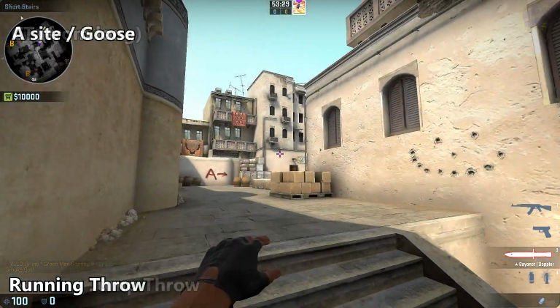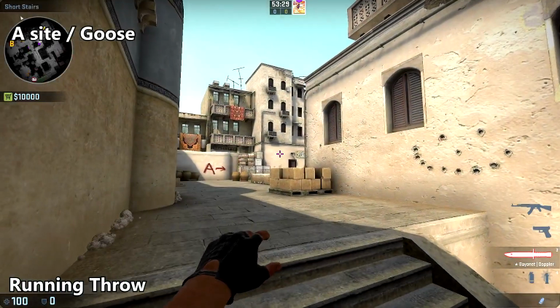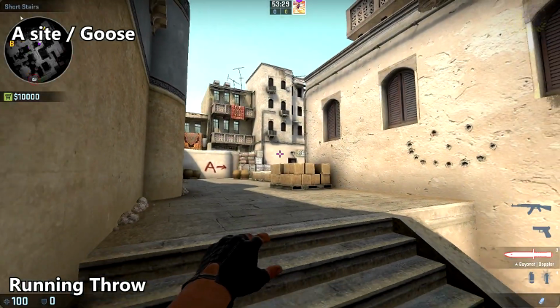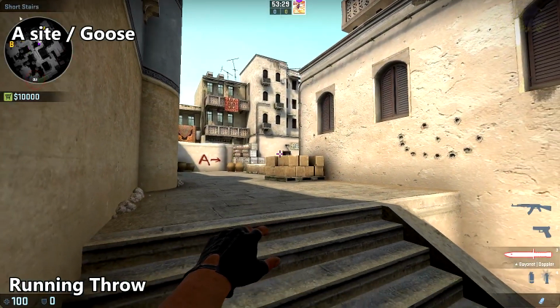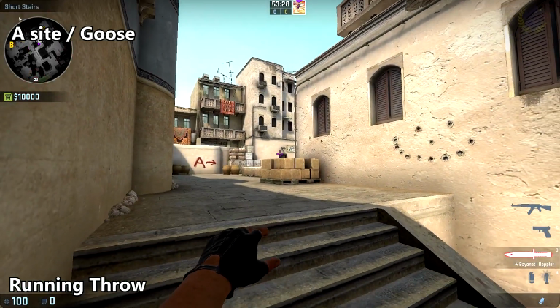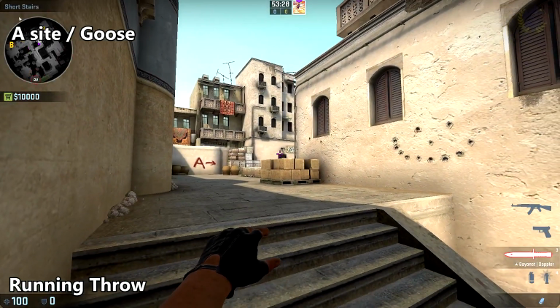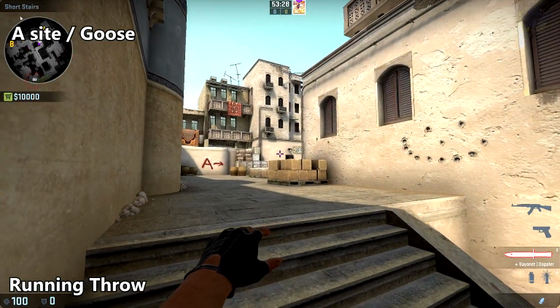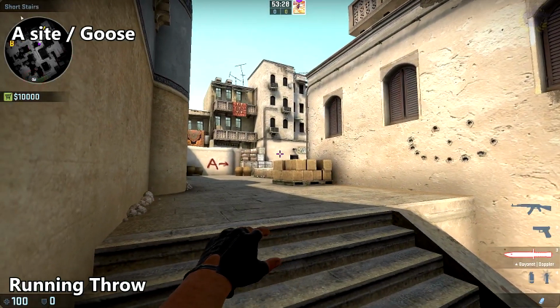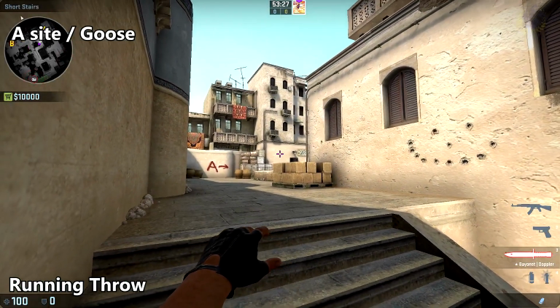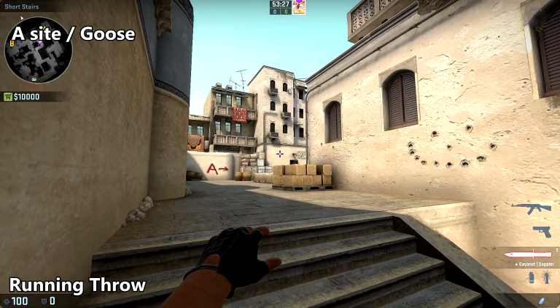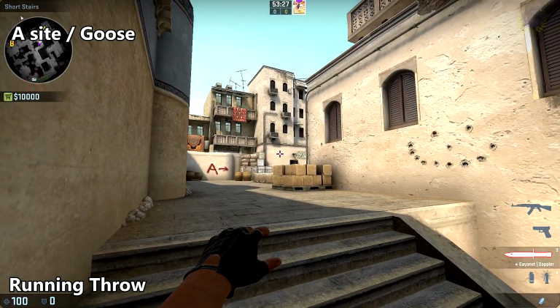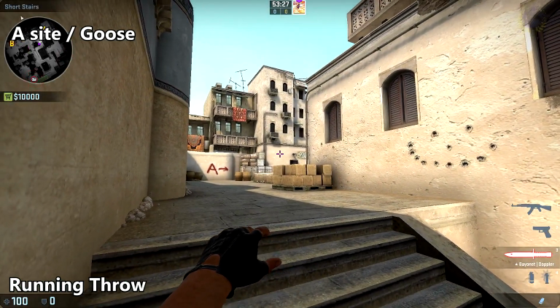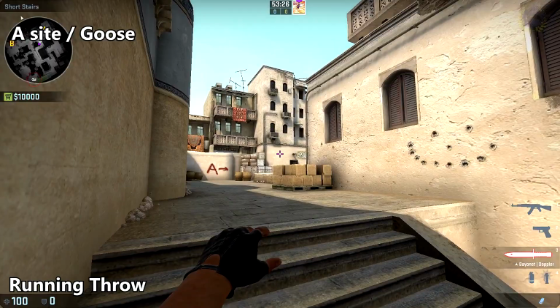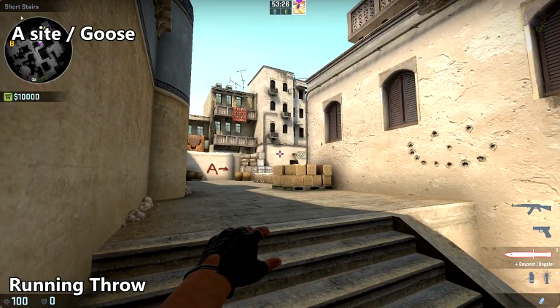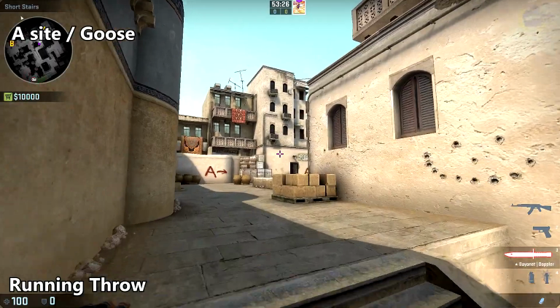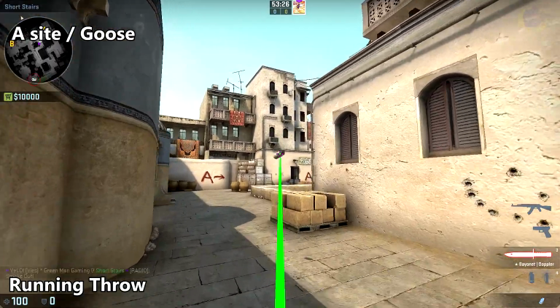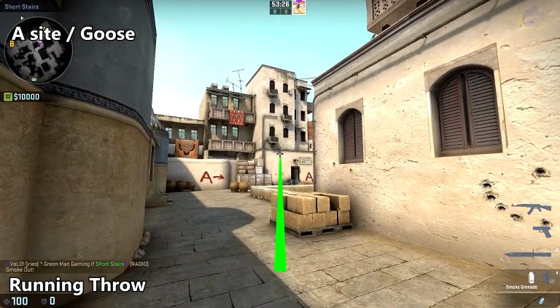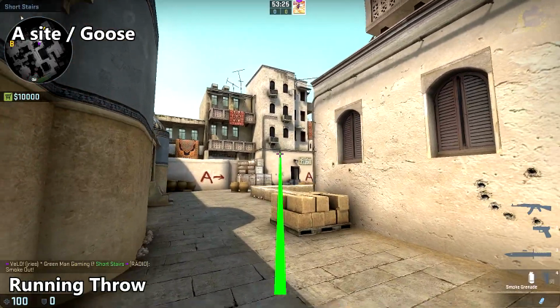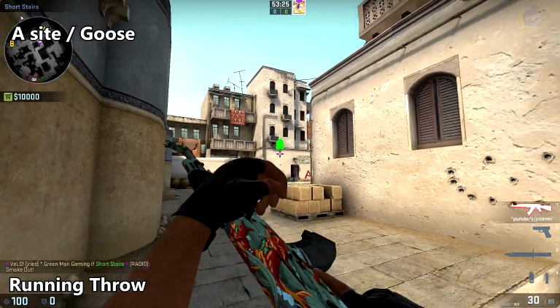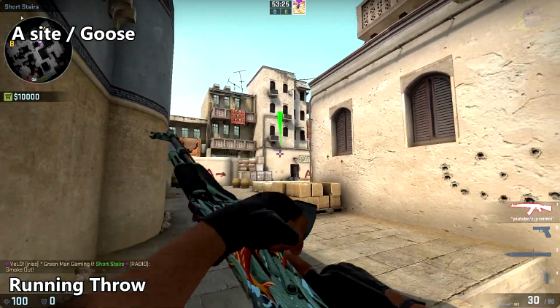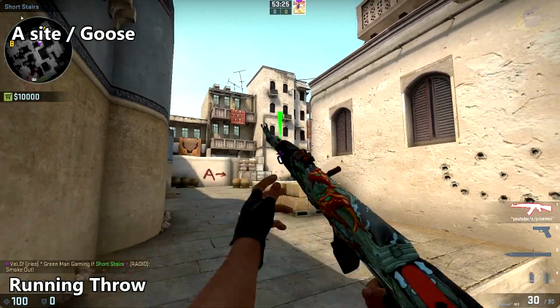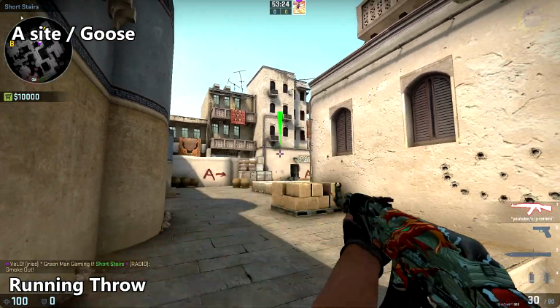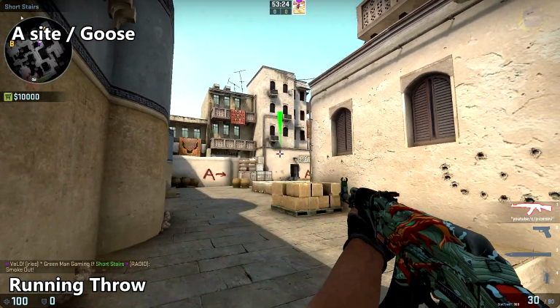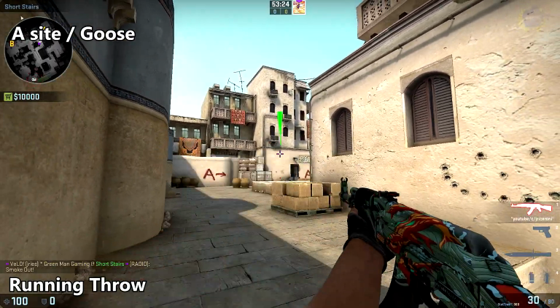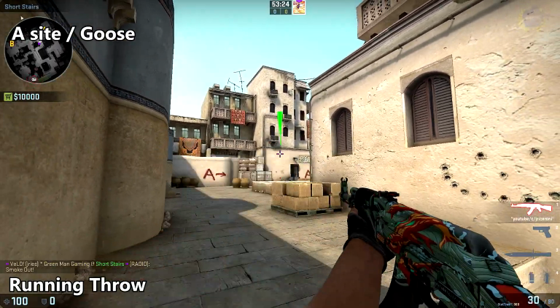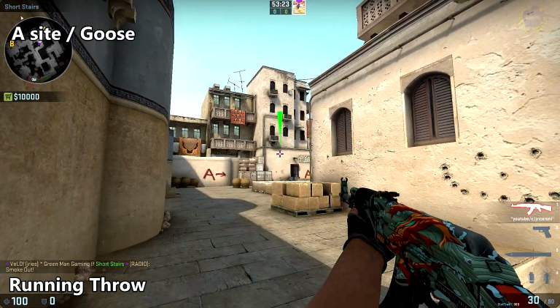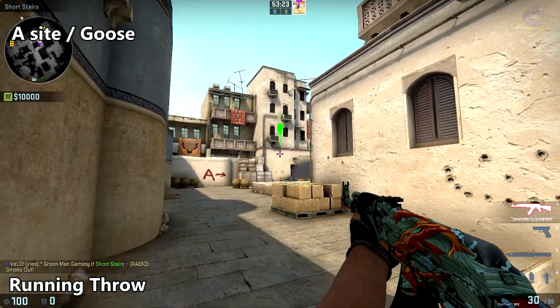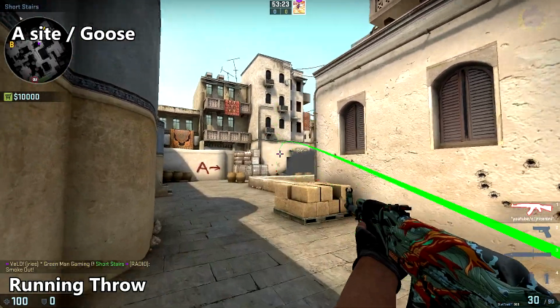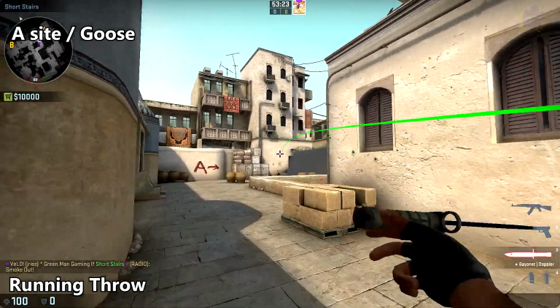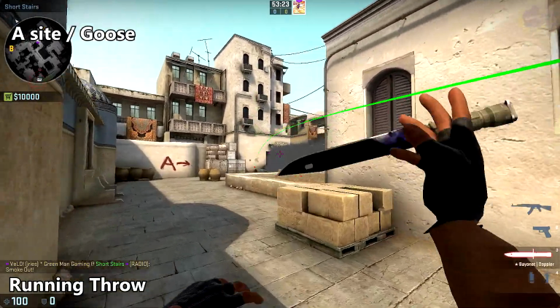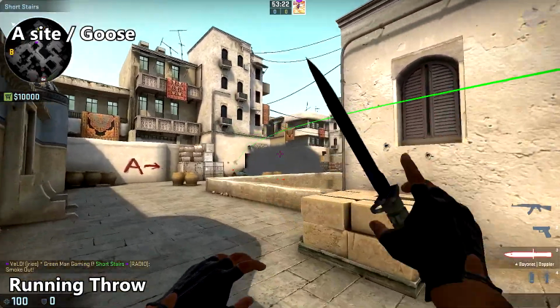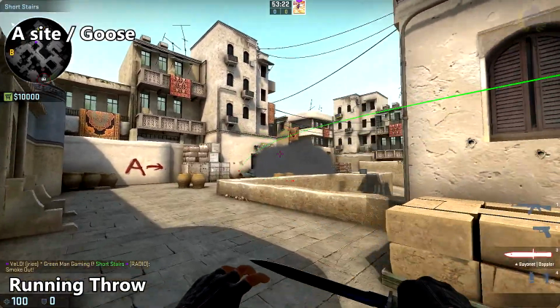To smoke off A sight and goose, come up to the edge of the wall here on the stairs, aim just to the left of the door there, and do a slight running throw.